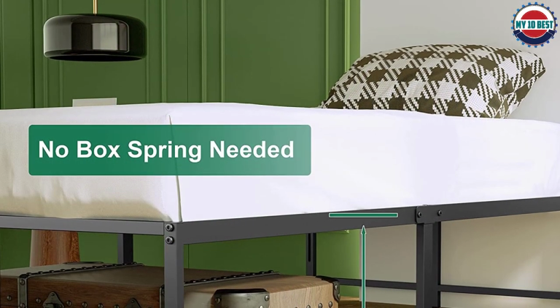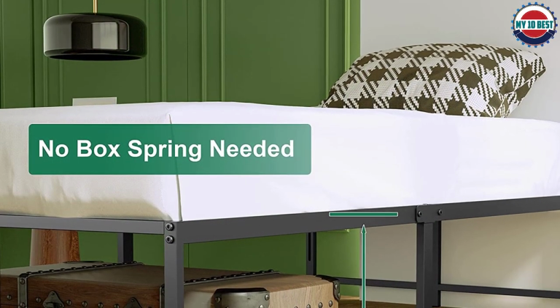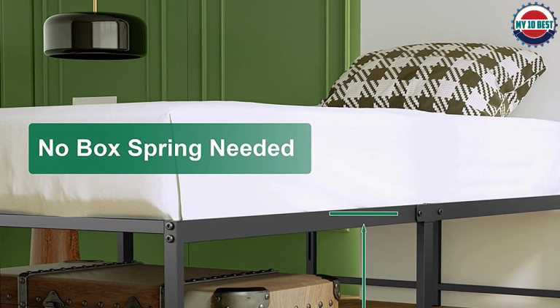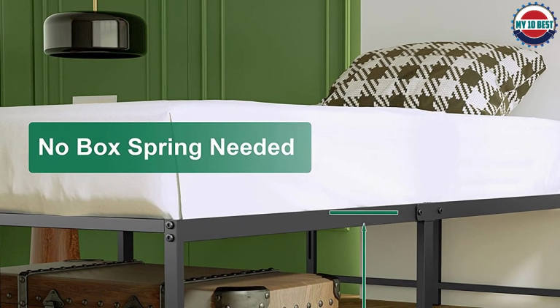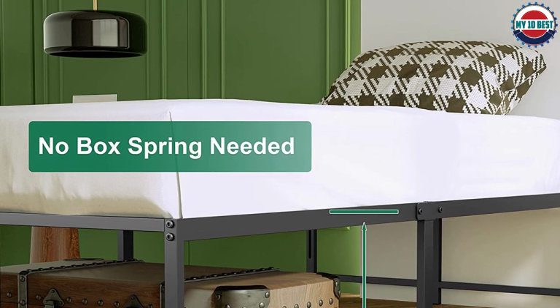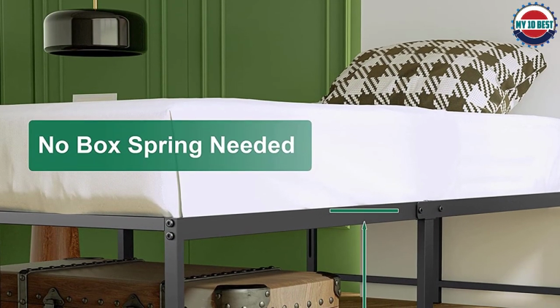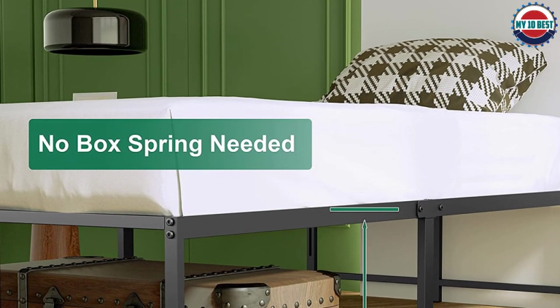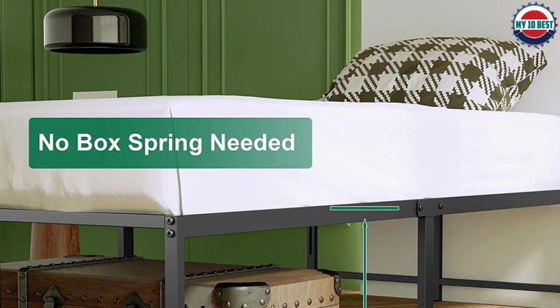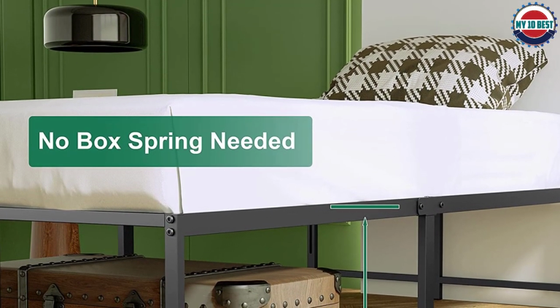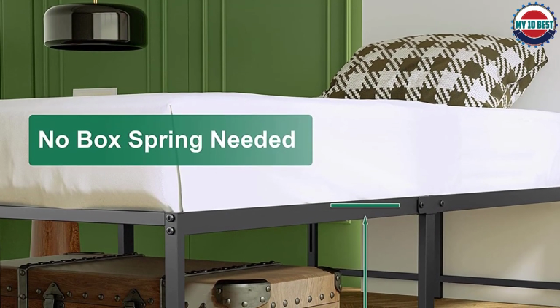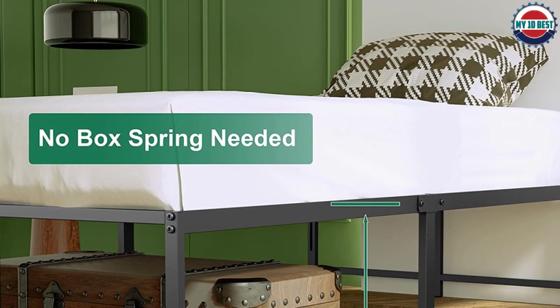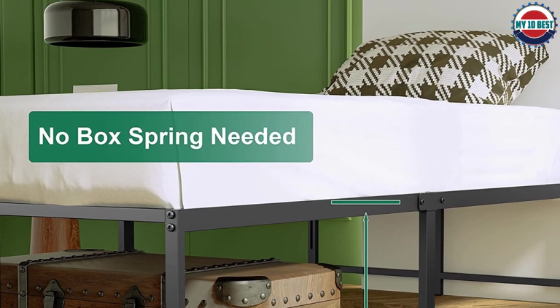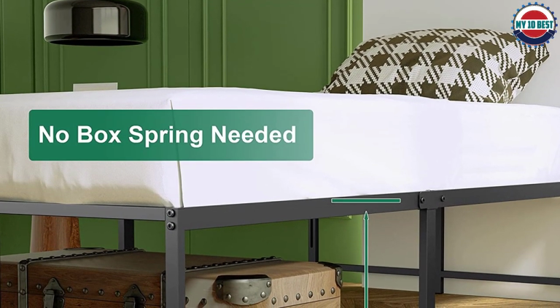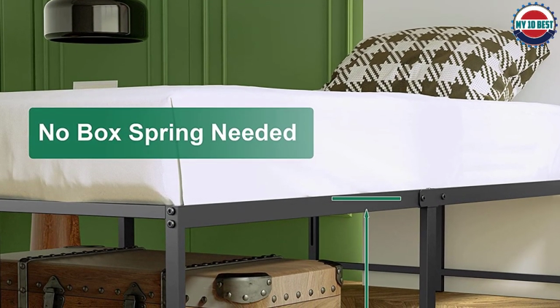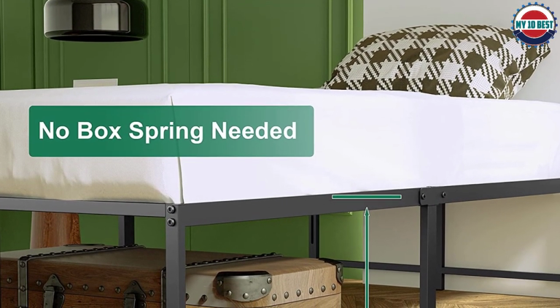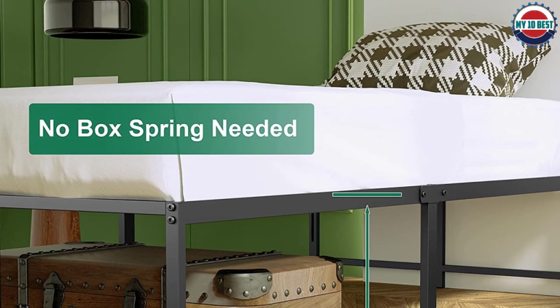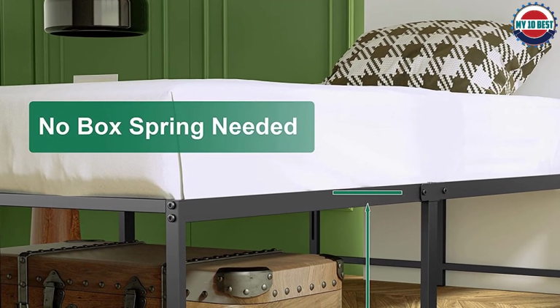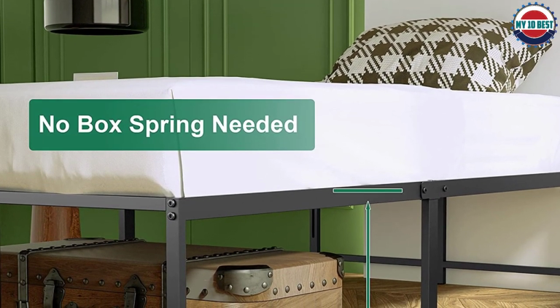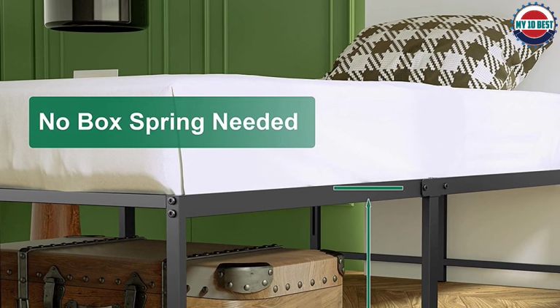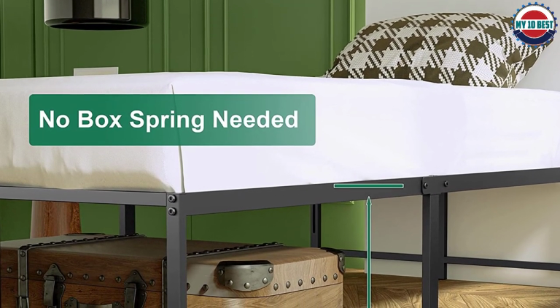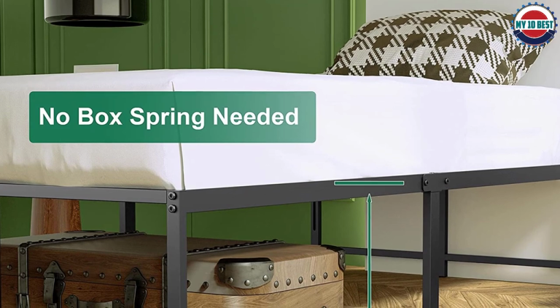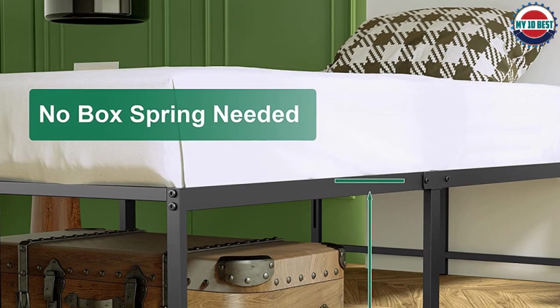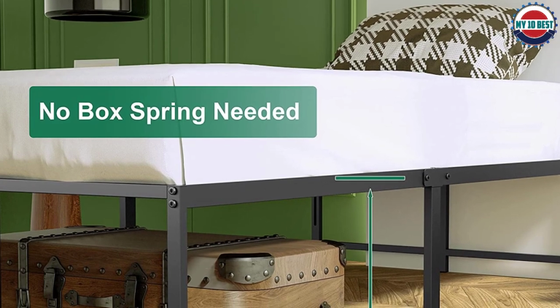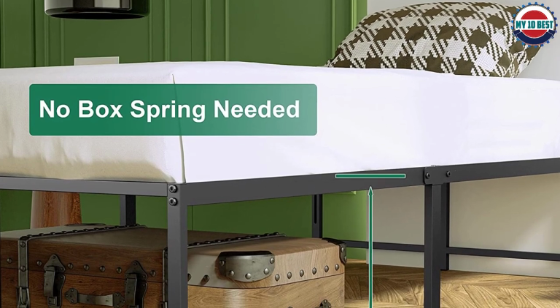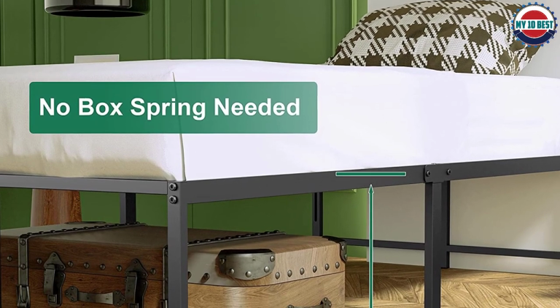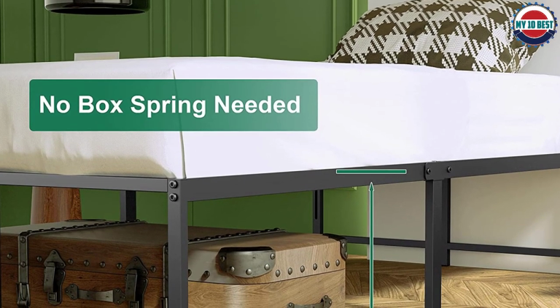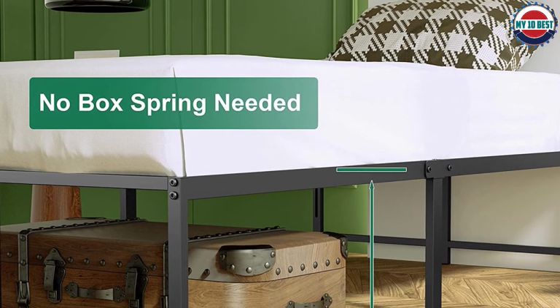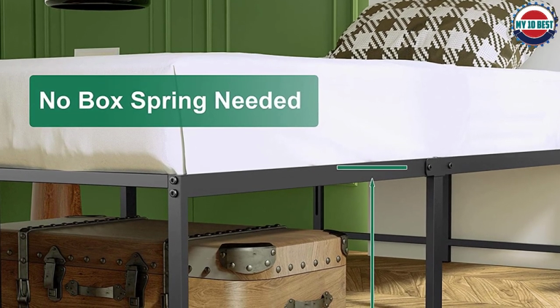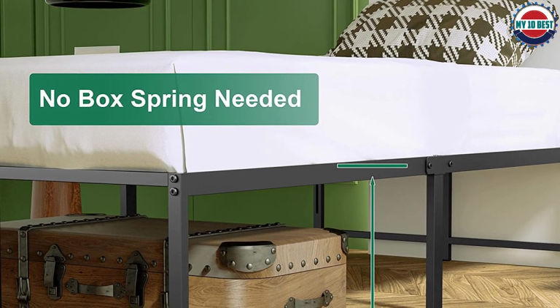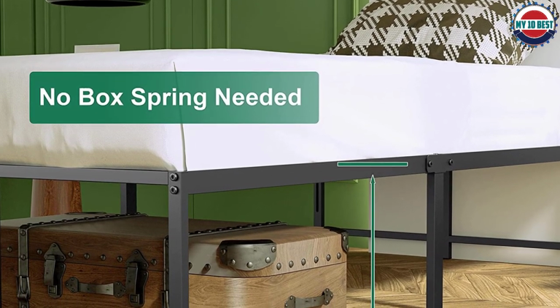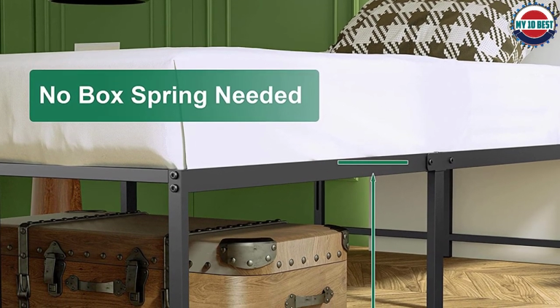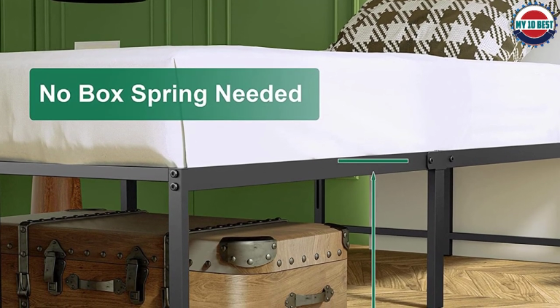It also offers a five-year warranty on this product so you can rest assured your purchase is protected. Order yours today.